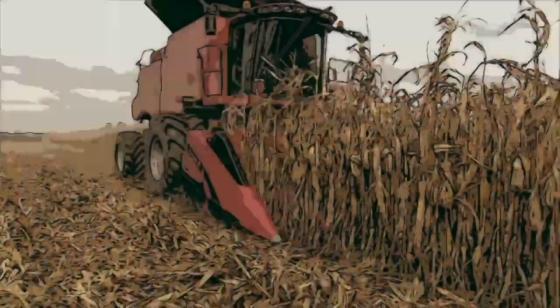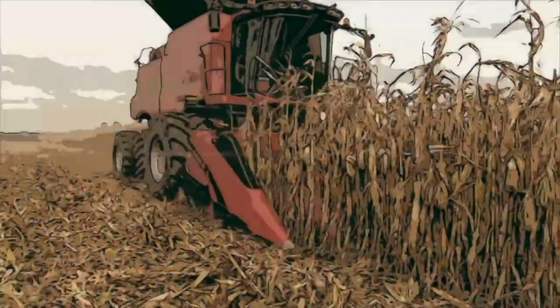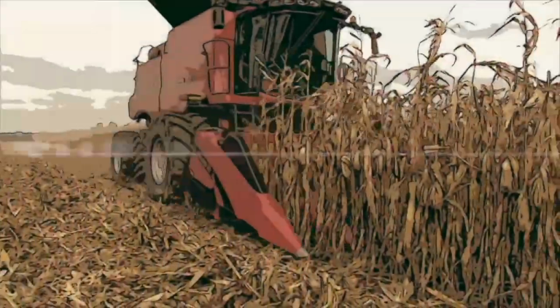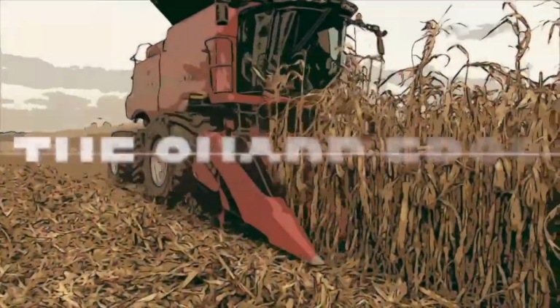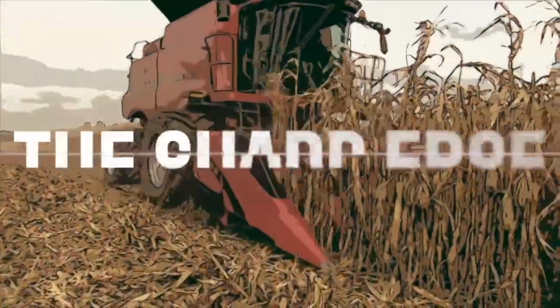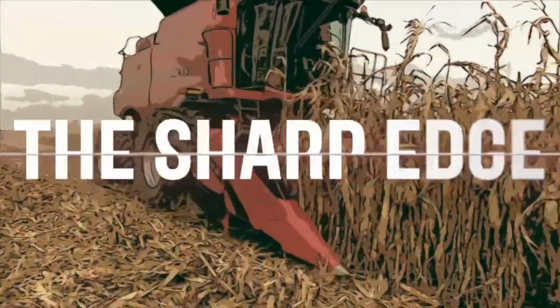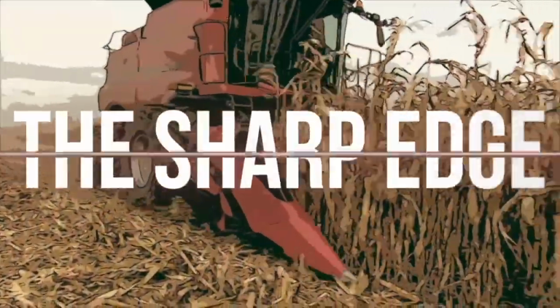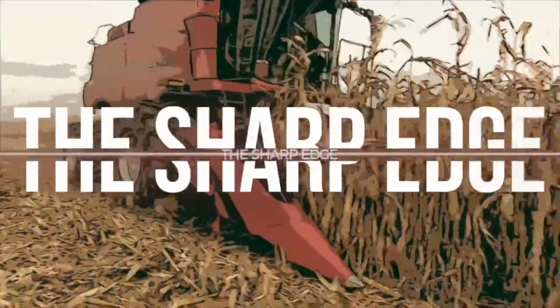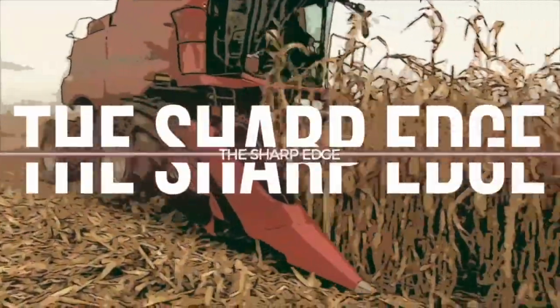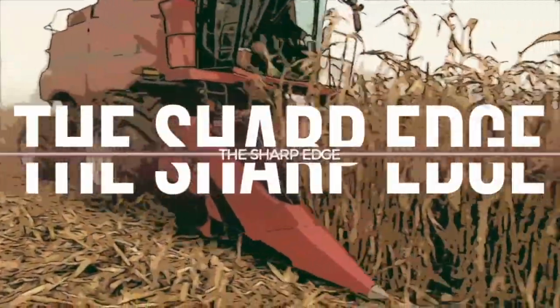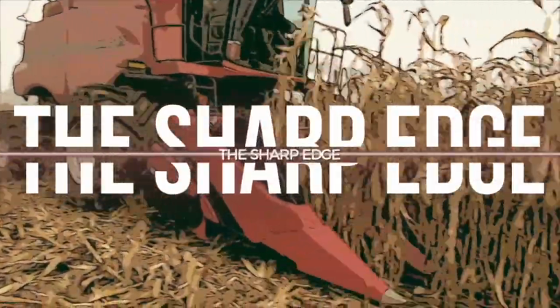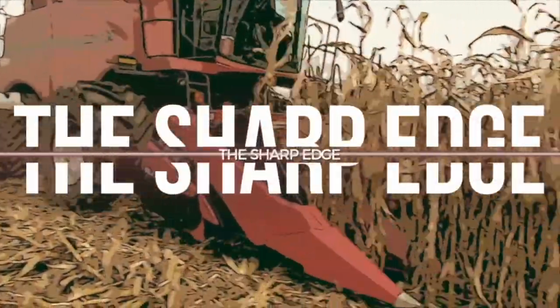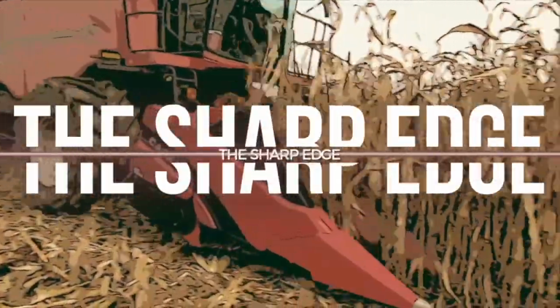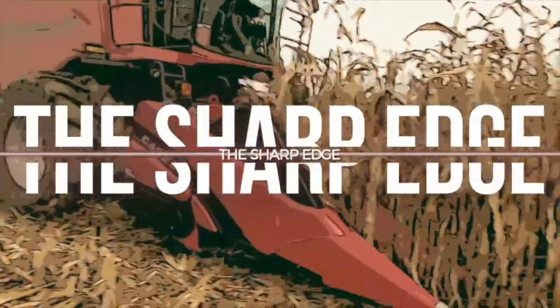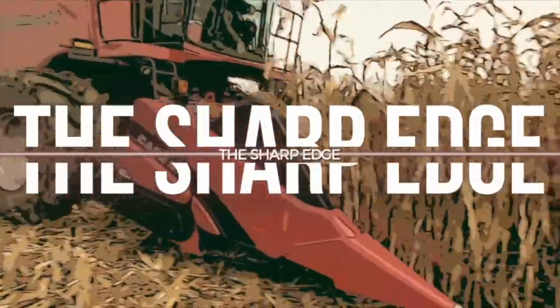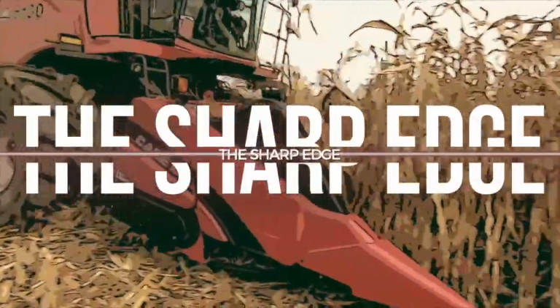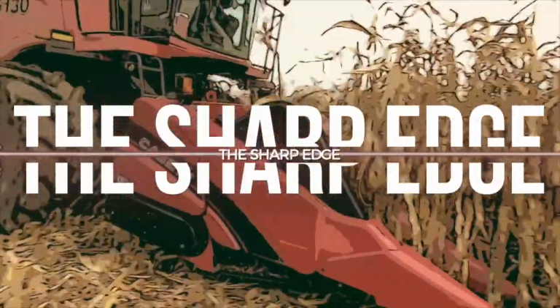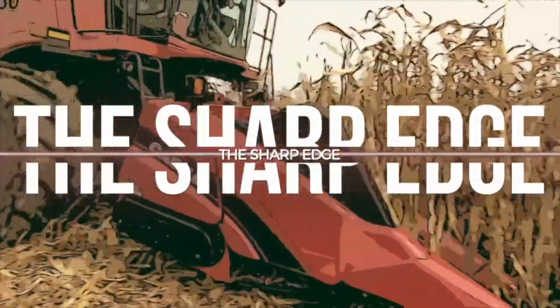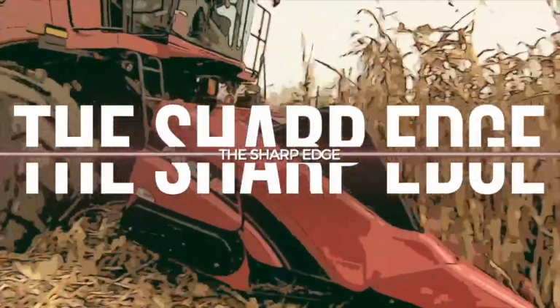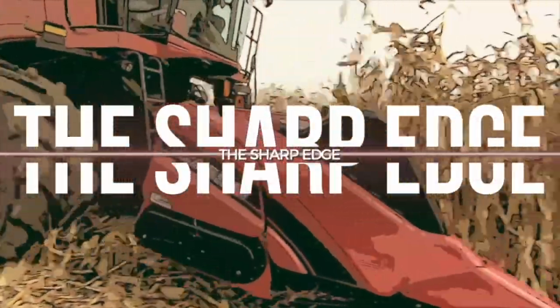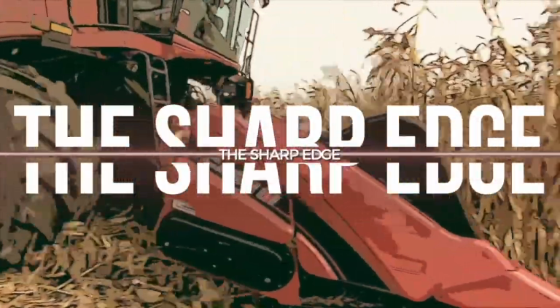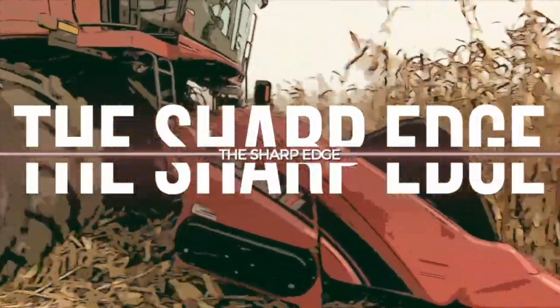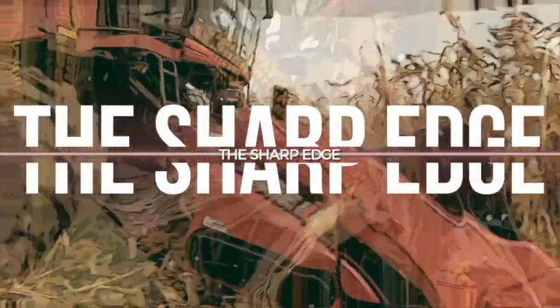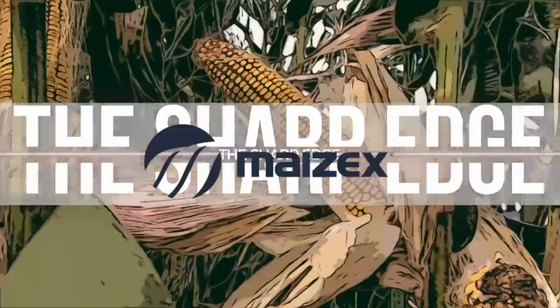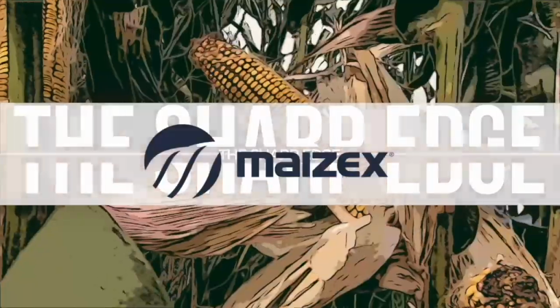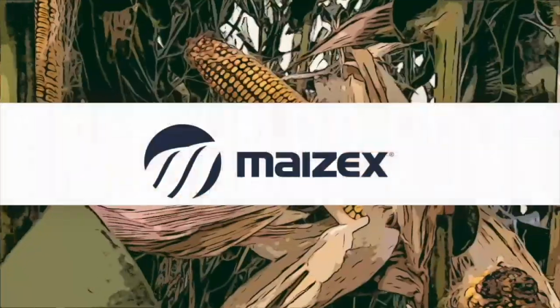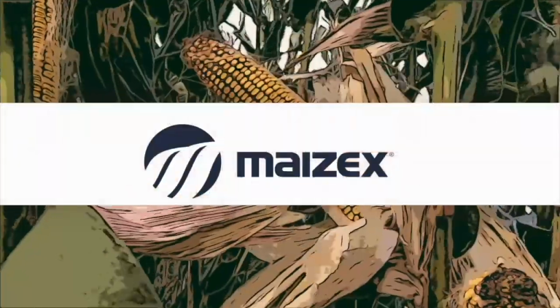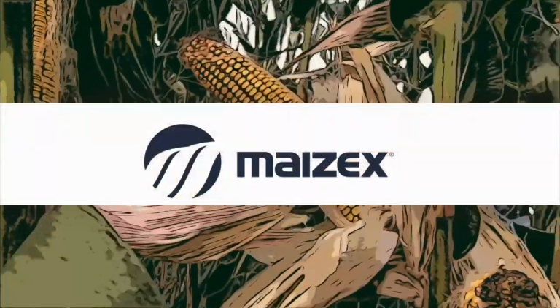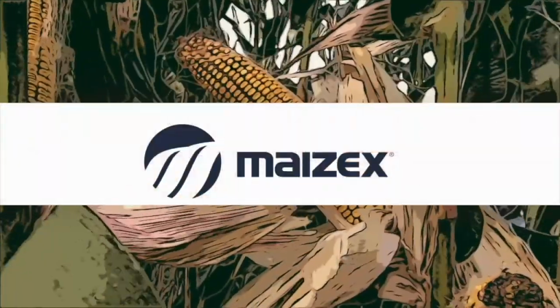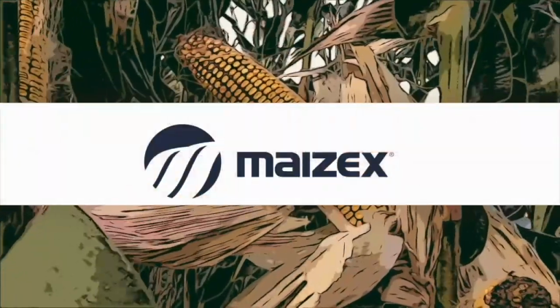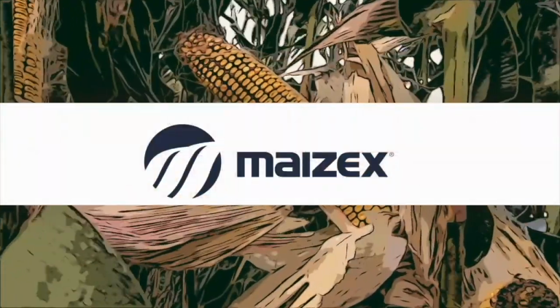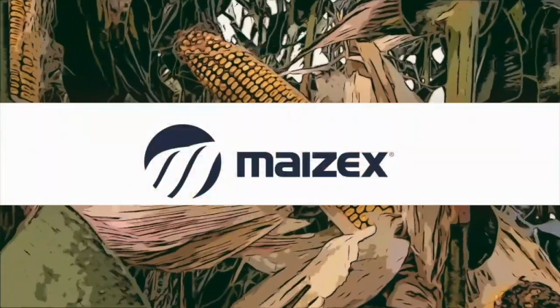The Sharp Edge on RealAgriculture.com is brought to you by Mazix Seeds.